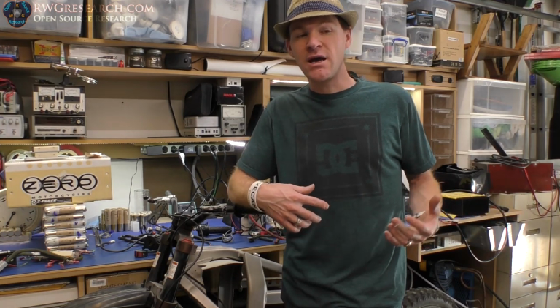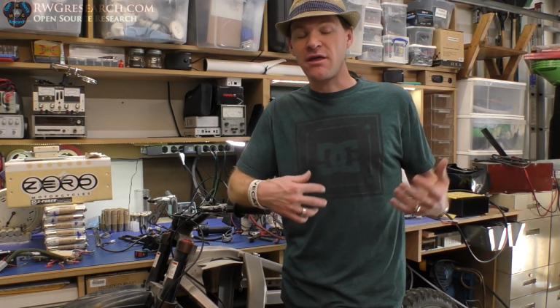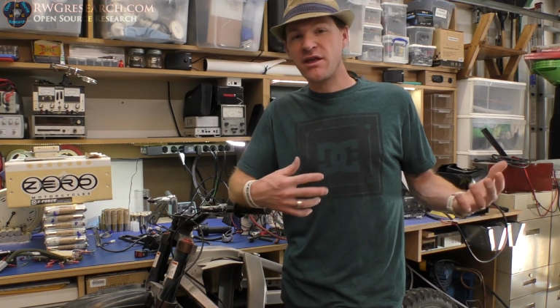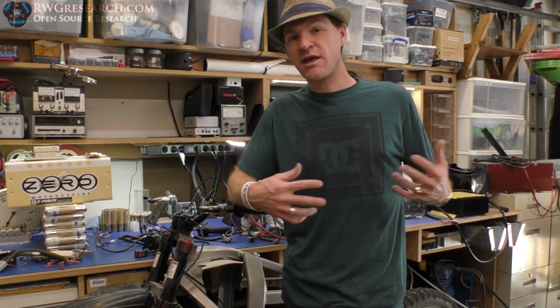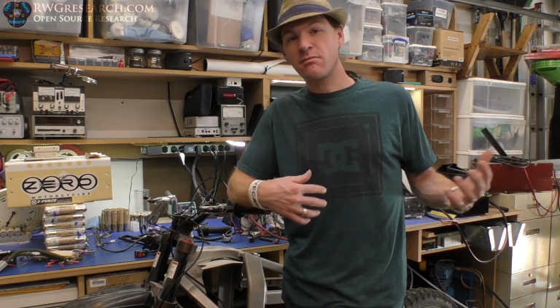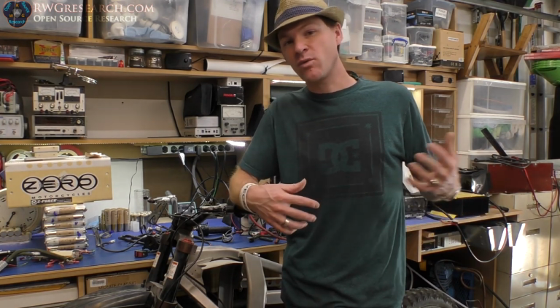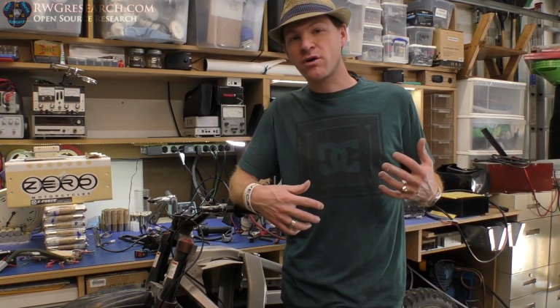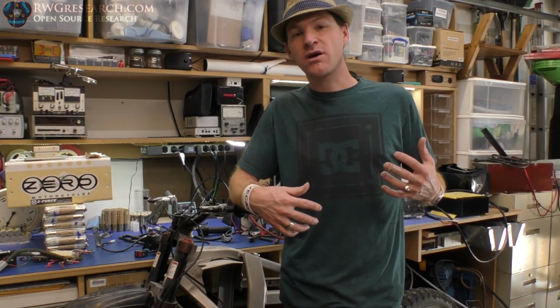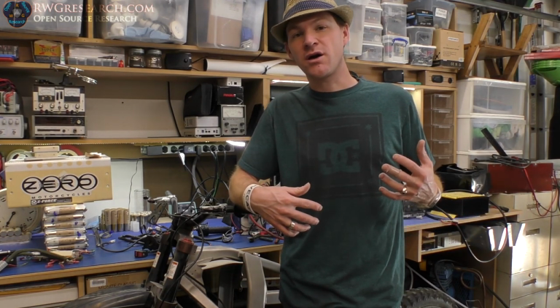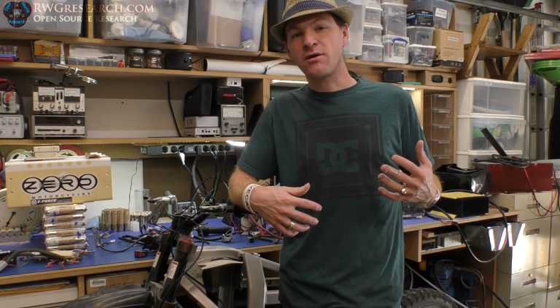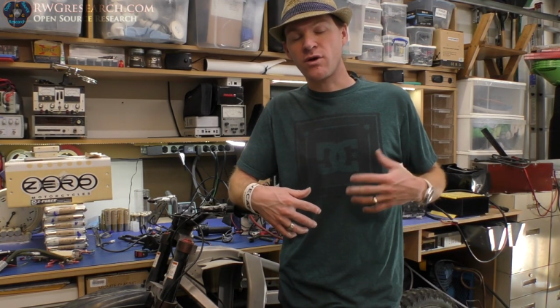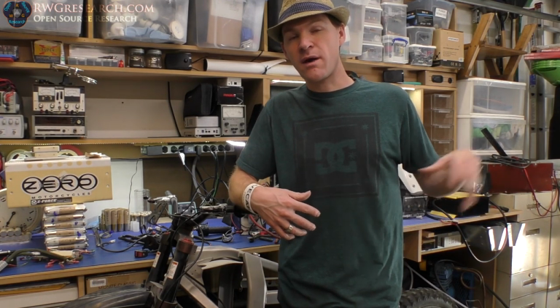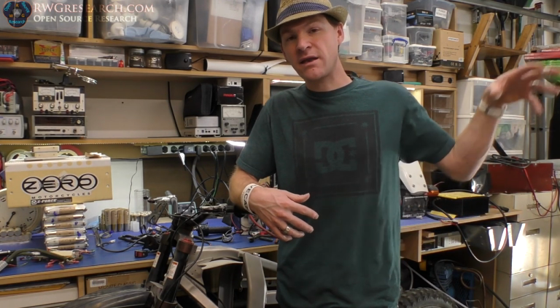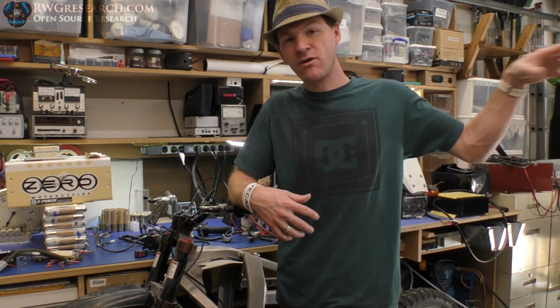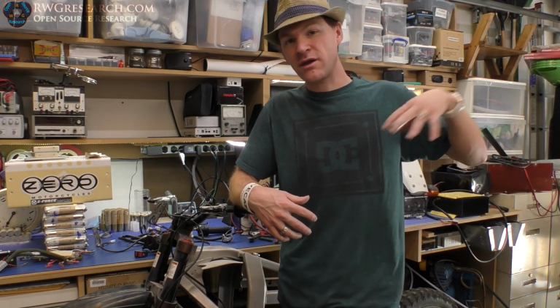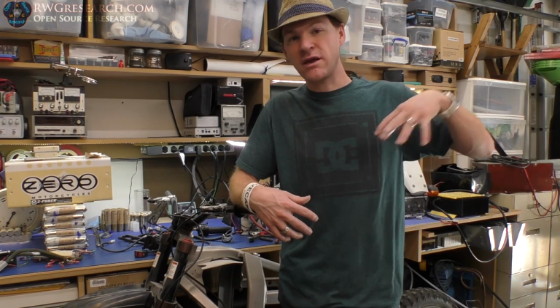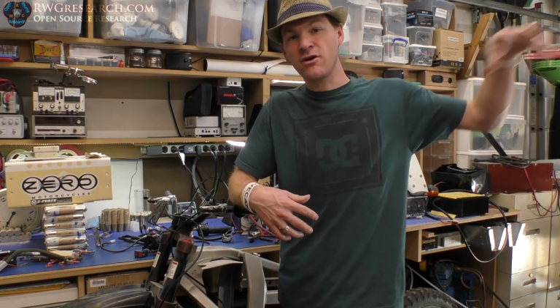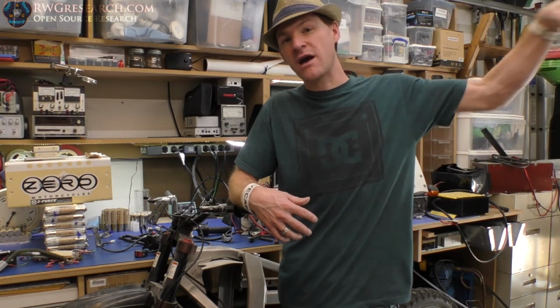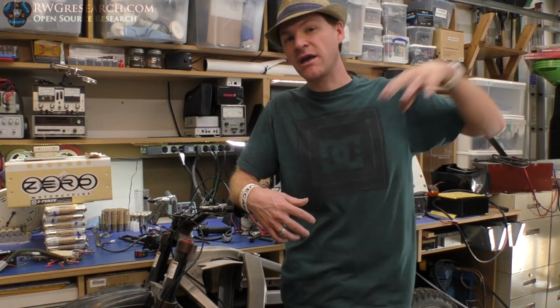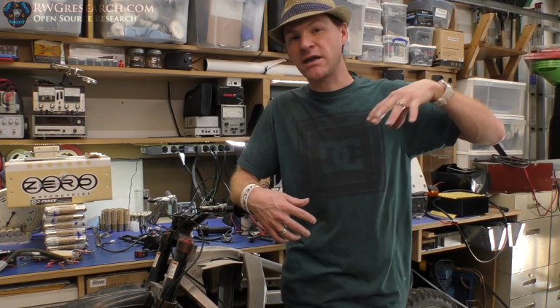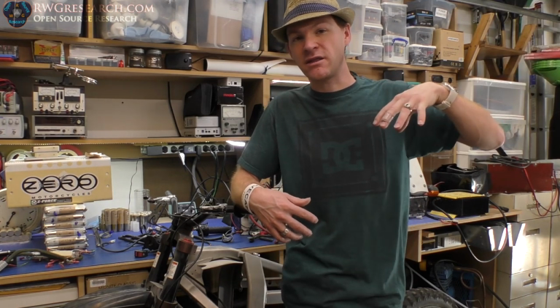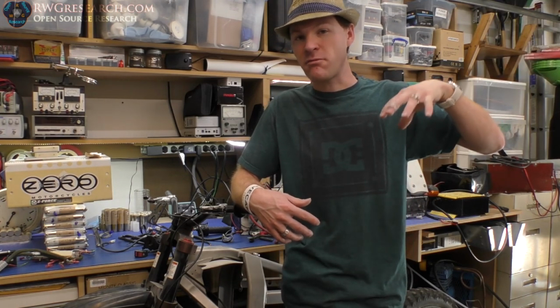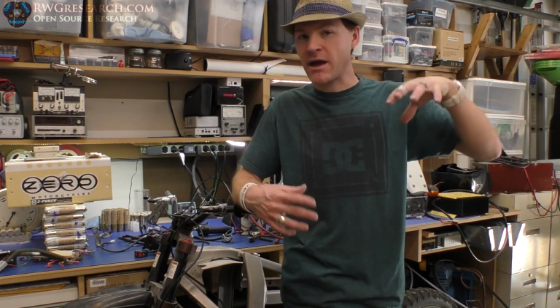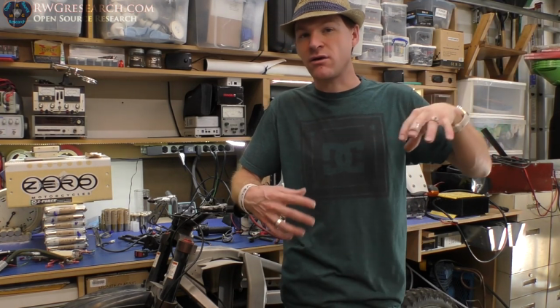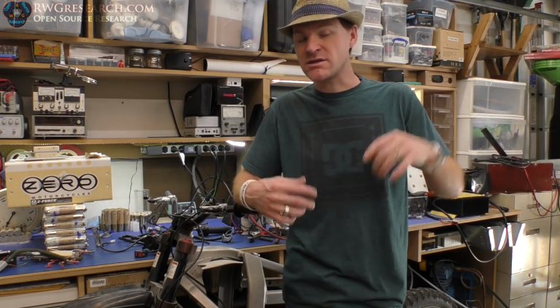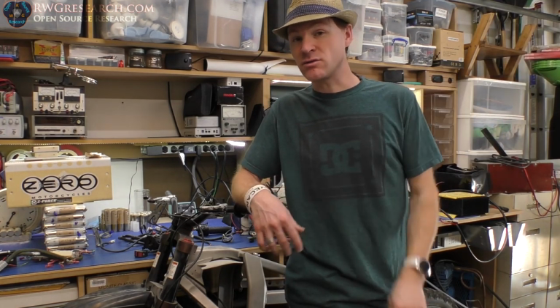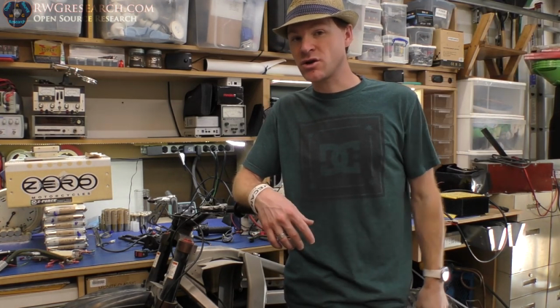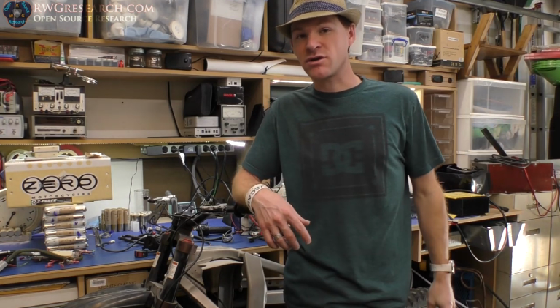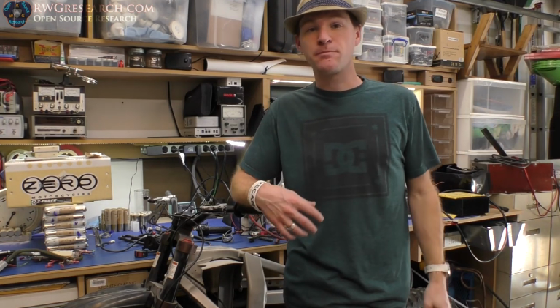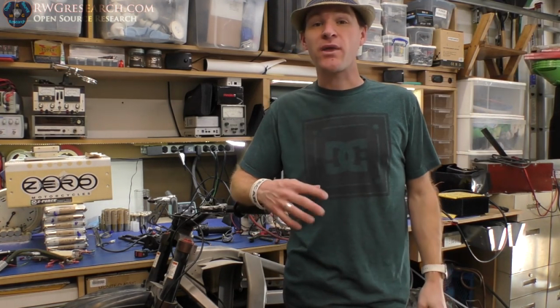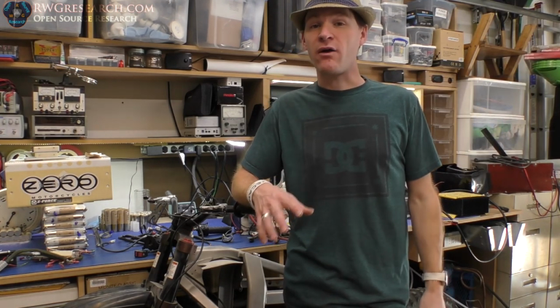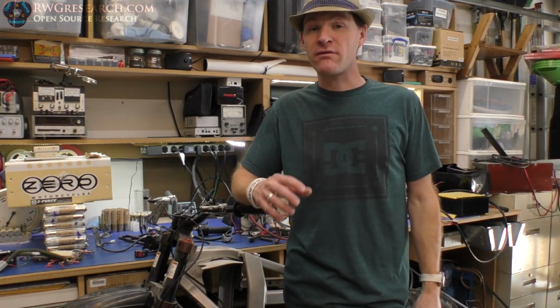What I want to do with it is, A, use it and have fun with it, and B, actually use it to get to work and back. I think at the work where I'm at now, I can get there and back on a single charge.